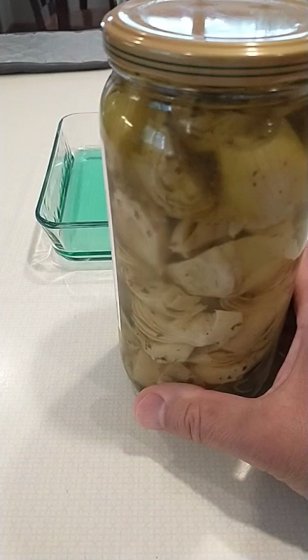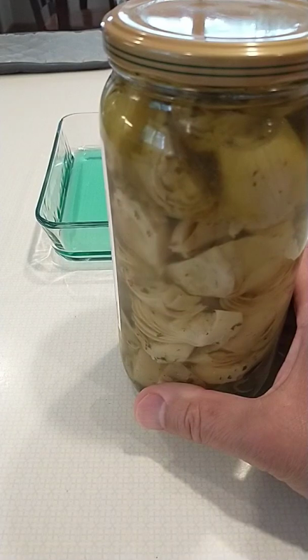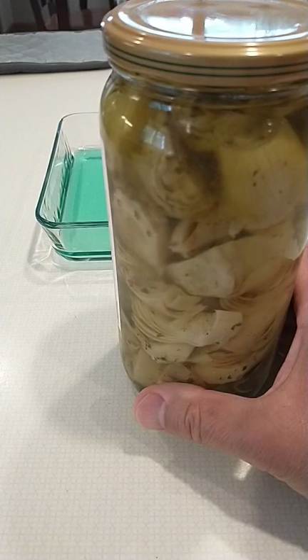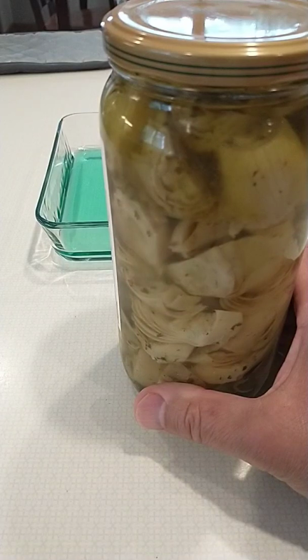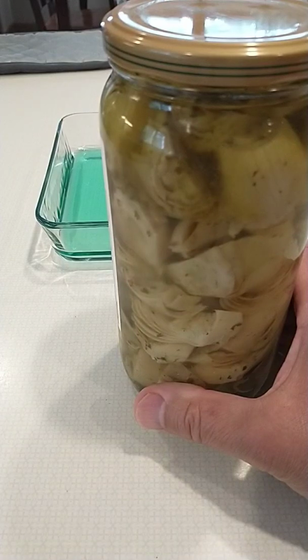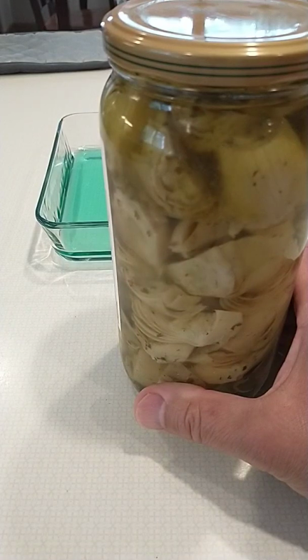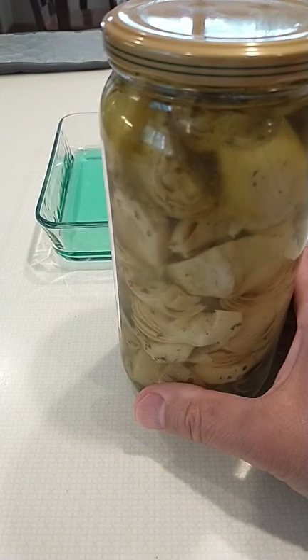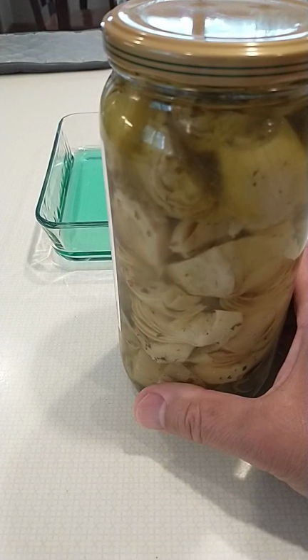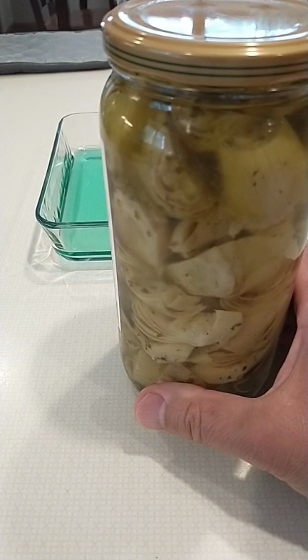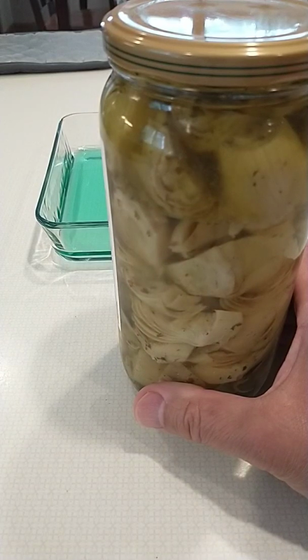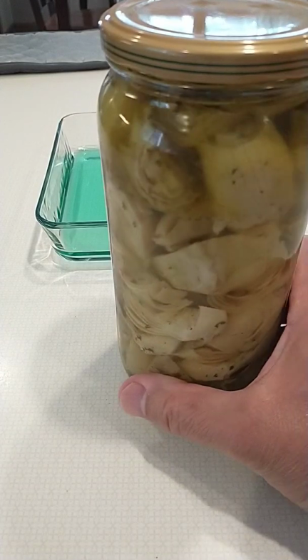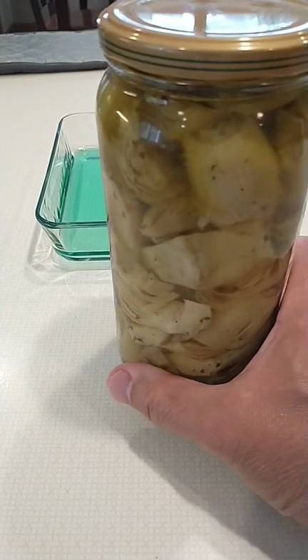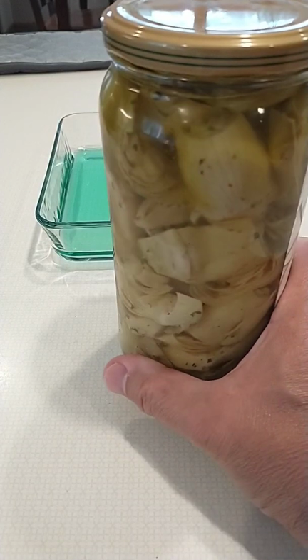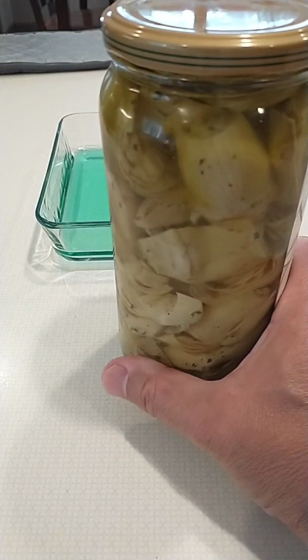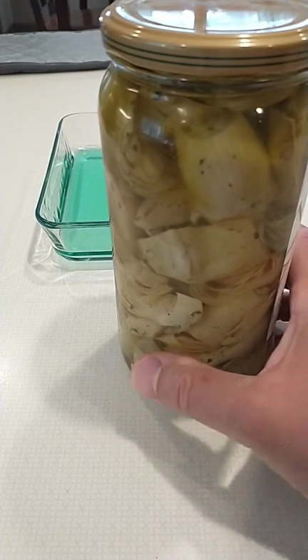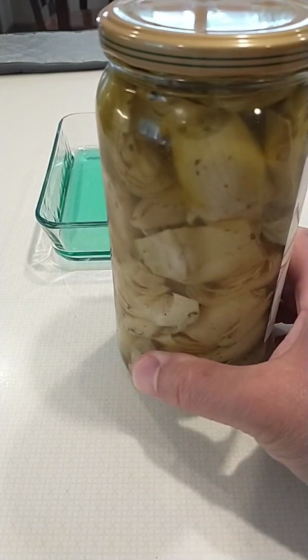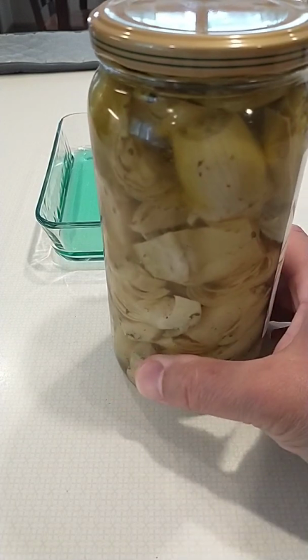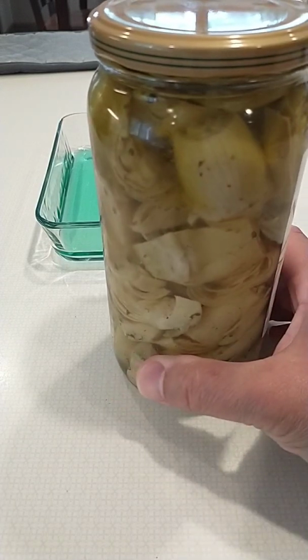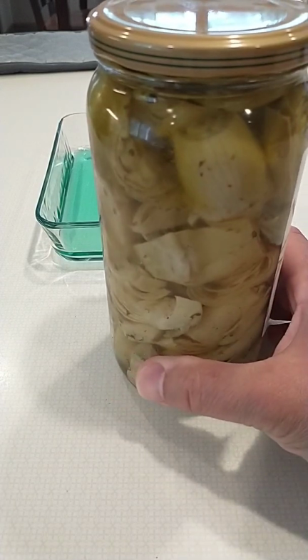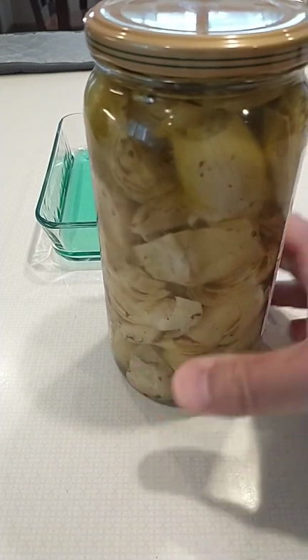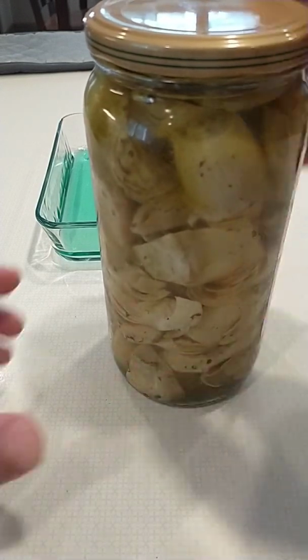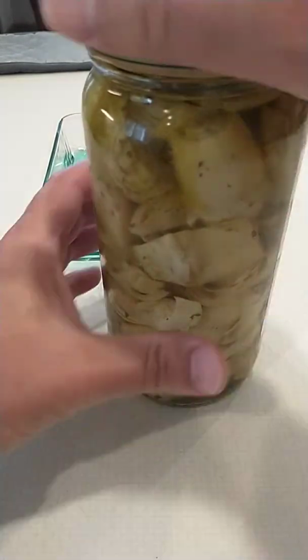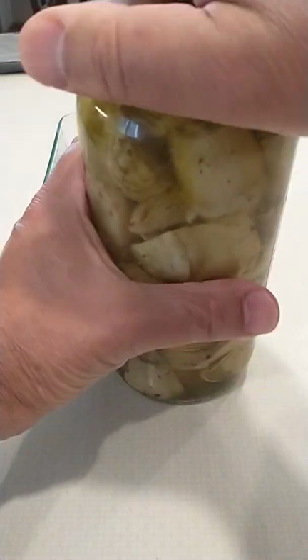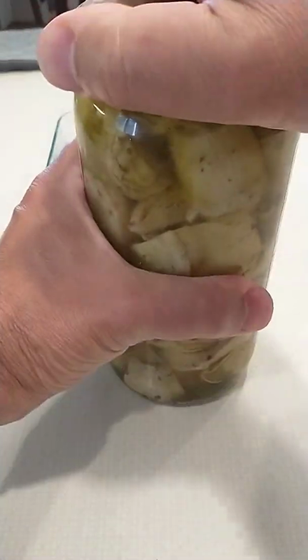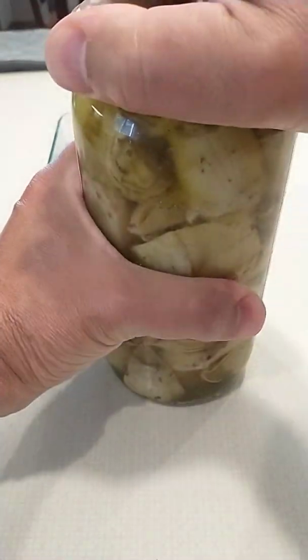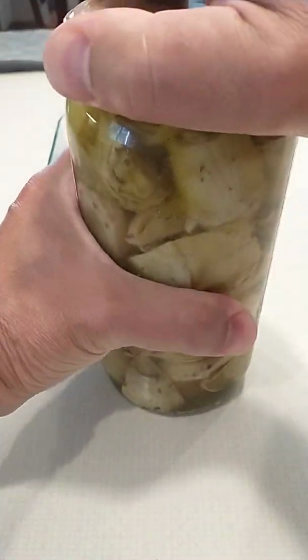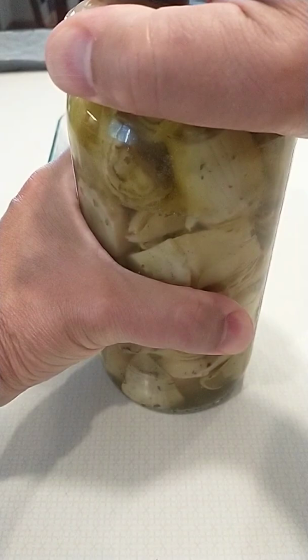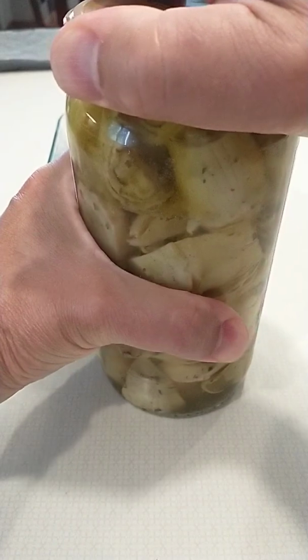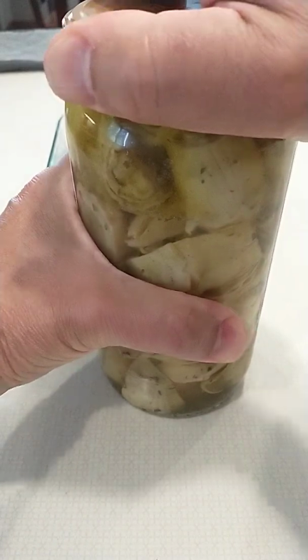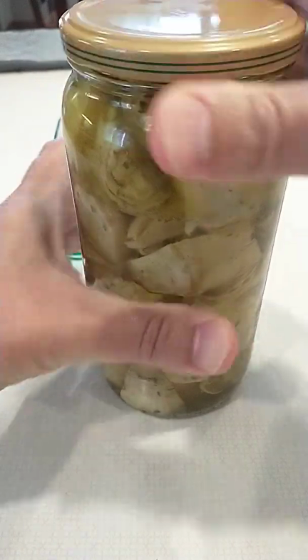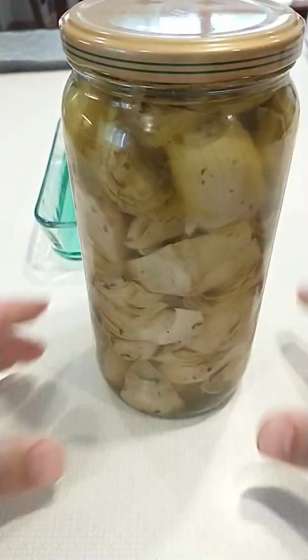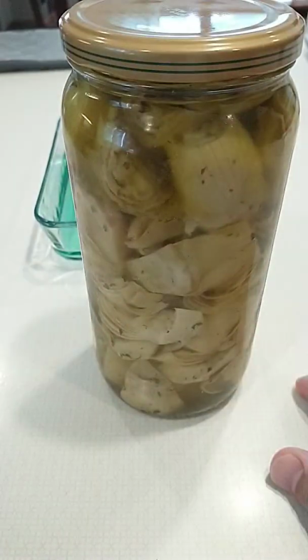Hey, welcome to Just Be Handy. Do you have a jar that you just can't get open no matter what you do?